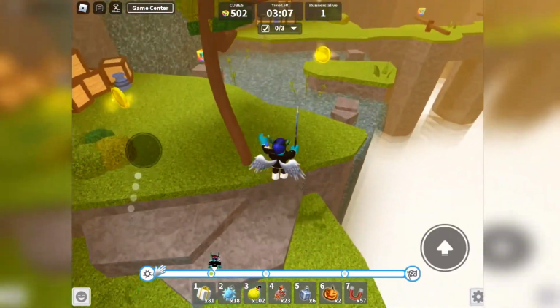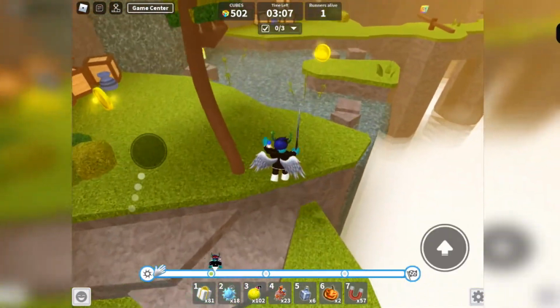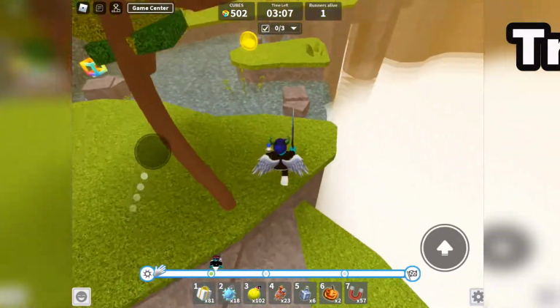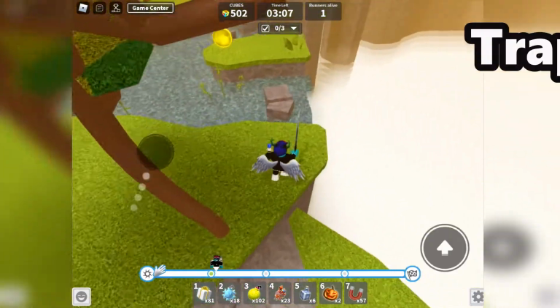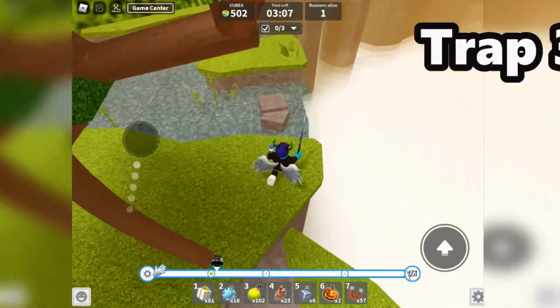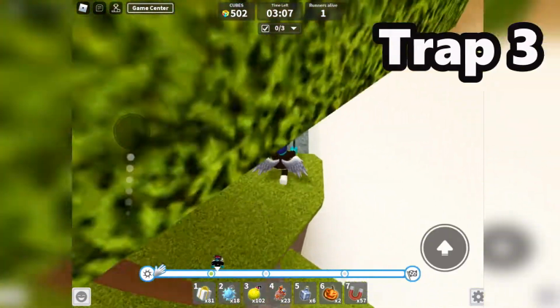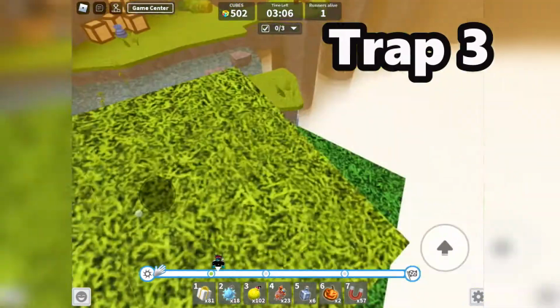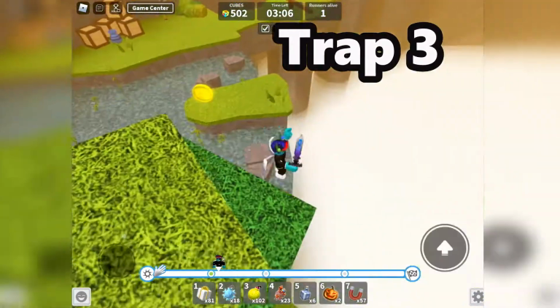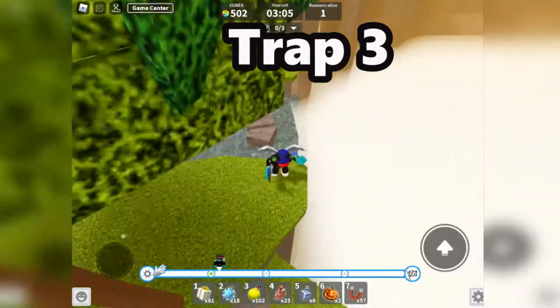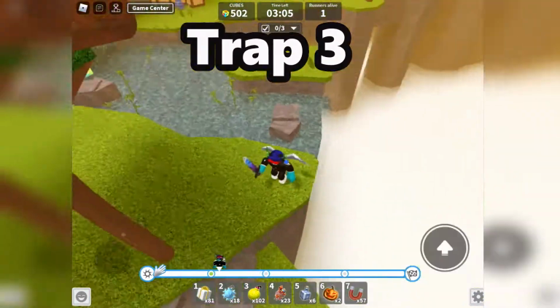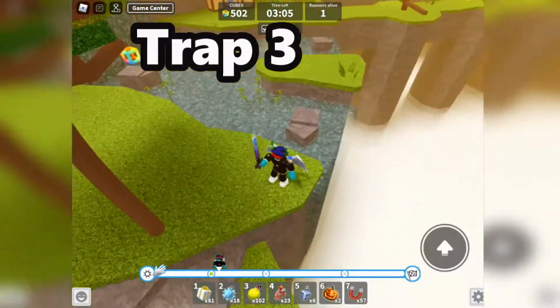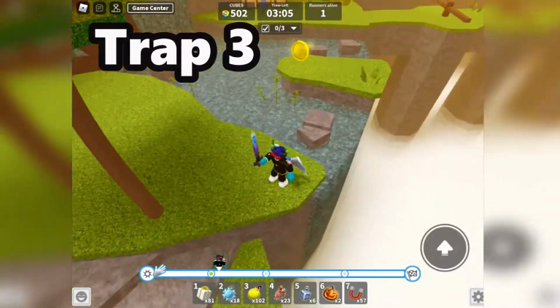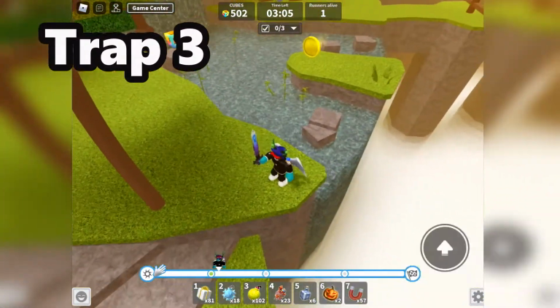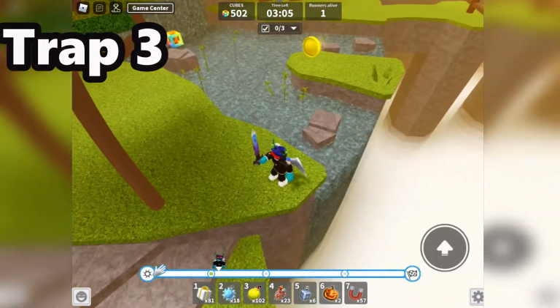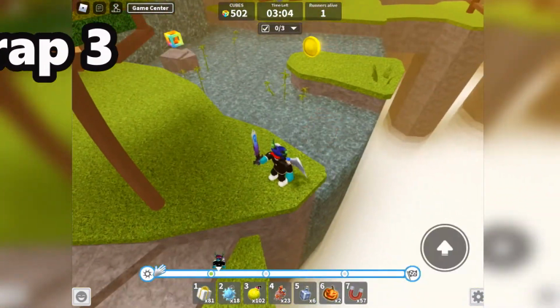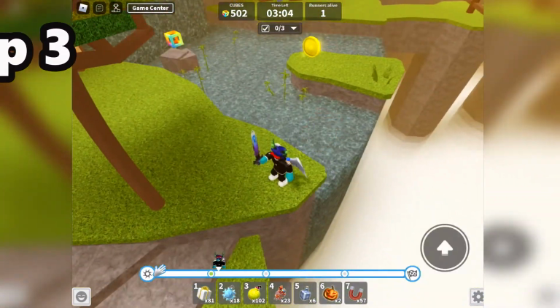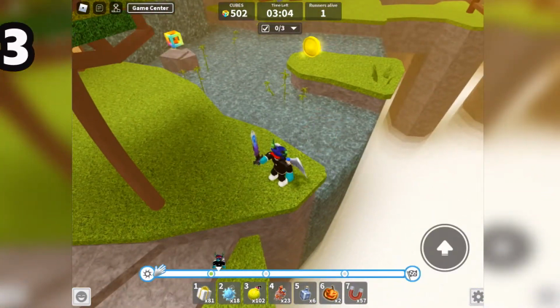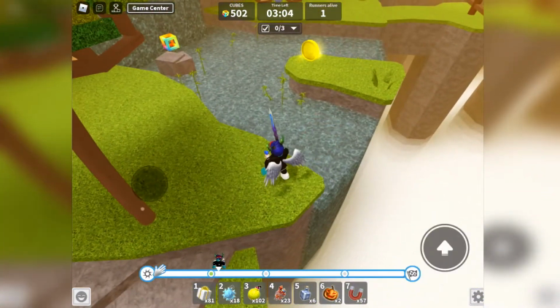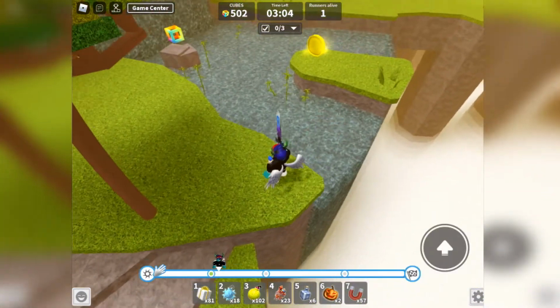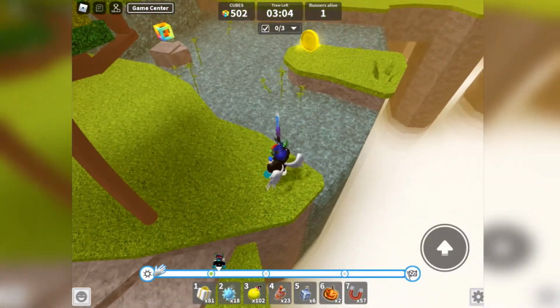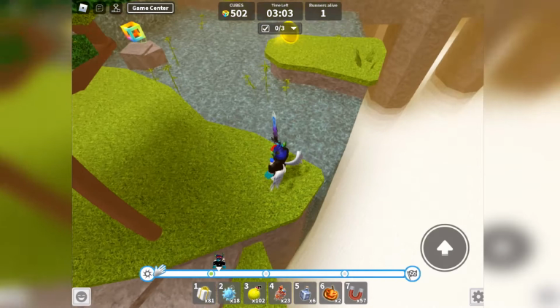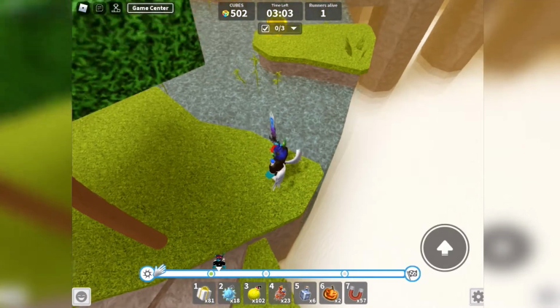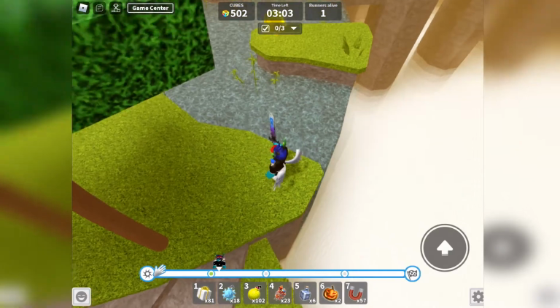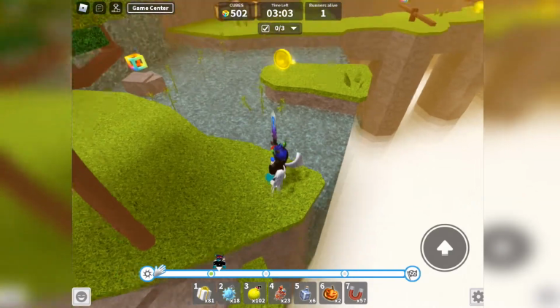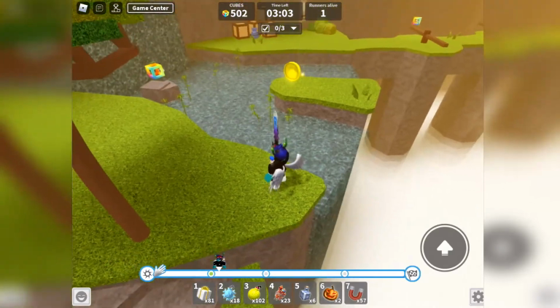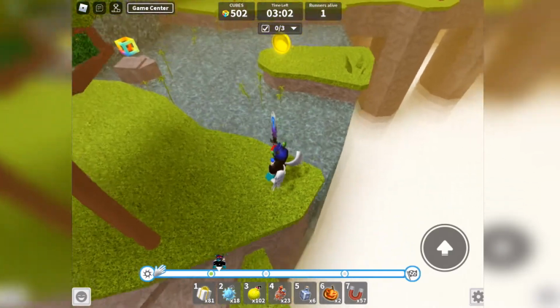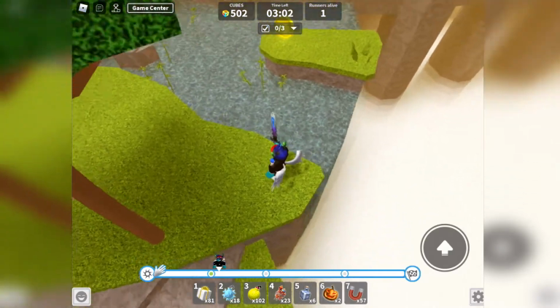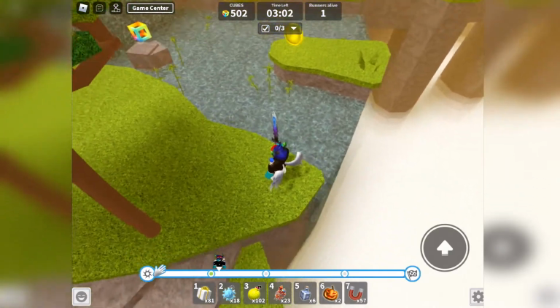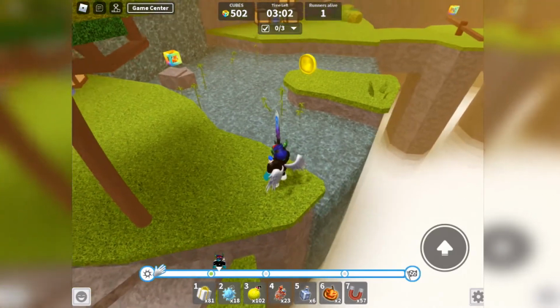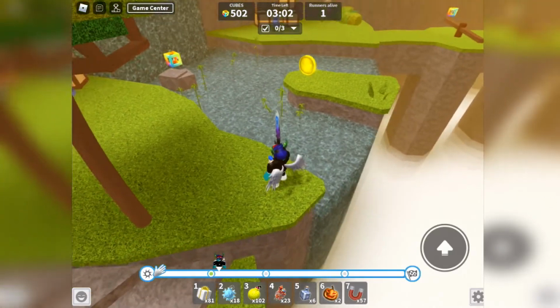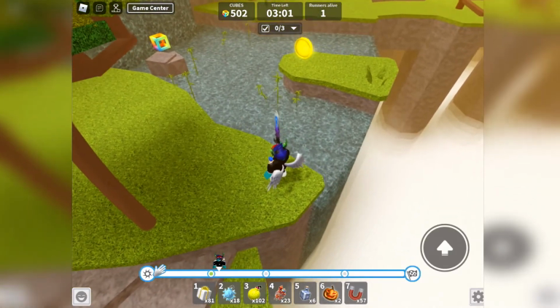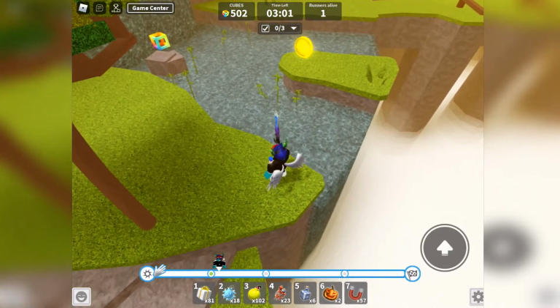Trap 3 is where the rocks in the river sink when activated. The grassy platform is the safety spot.